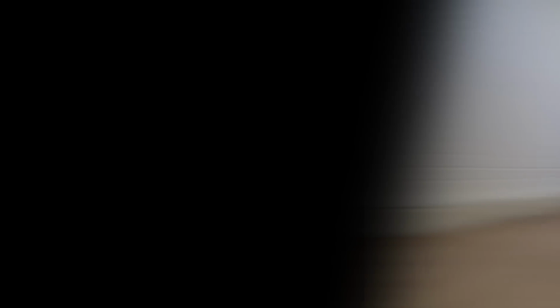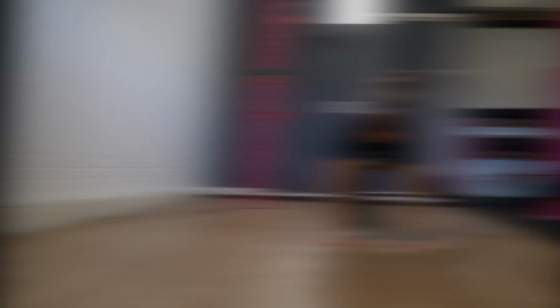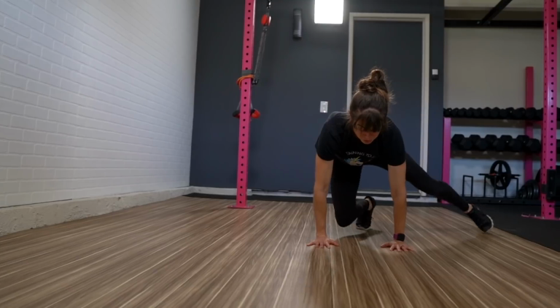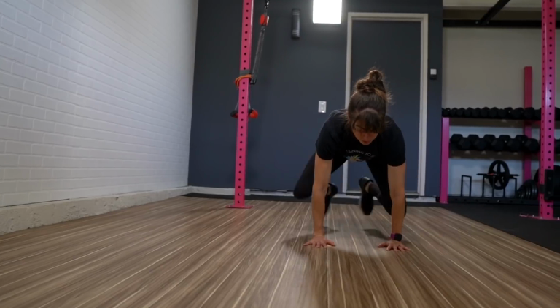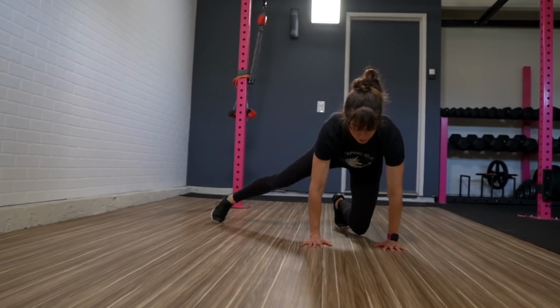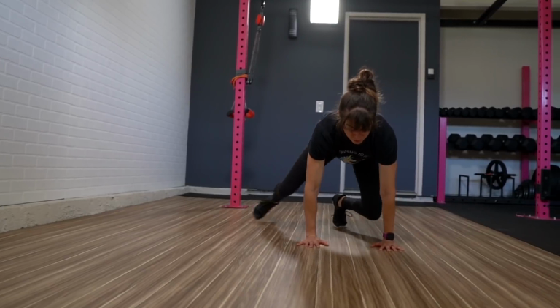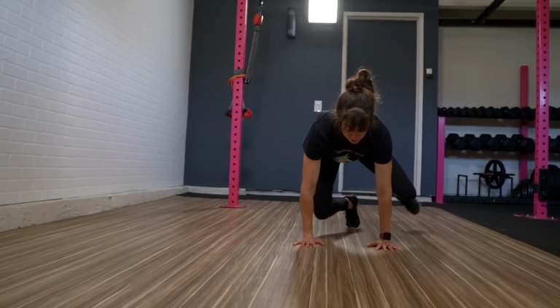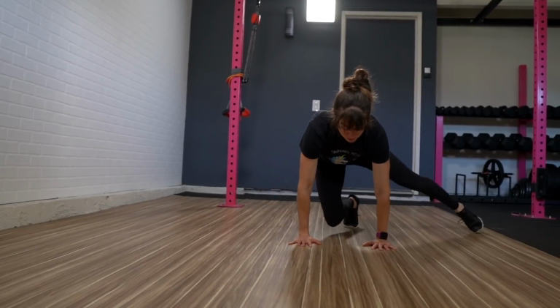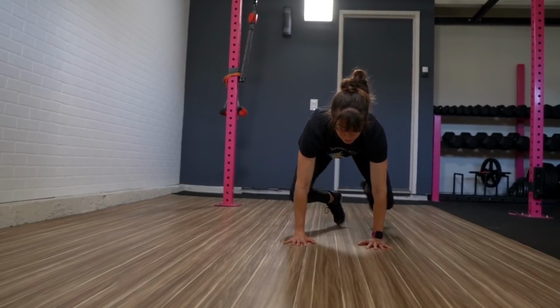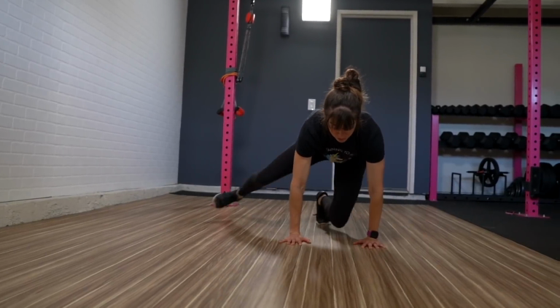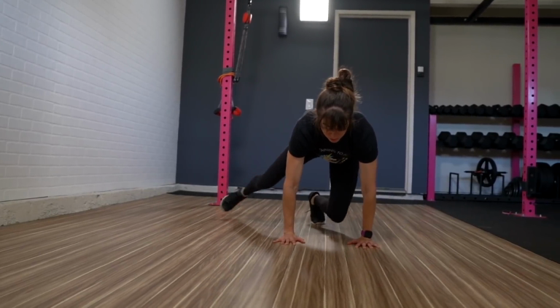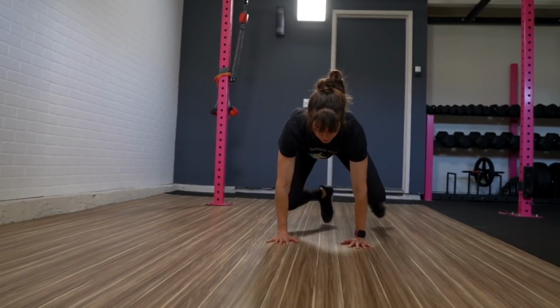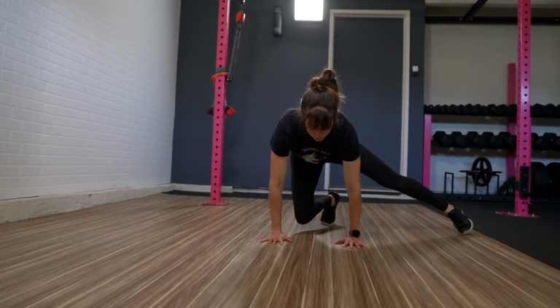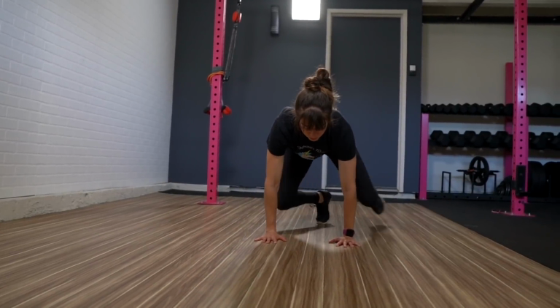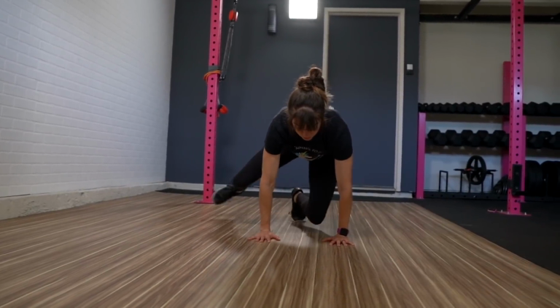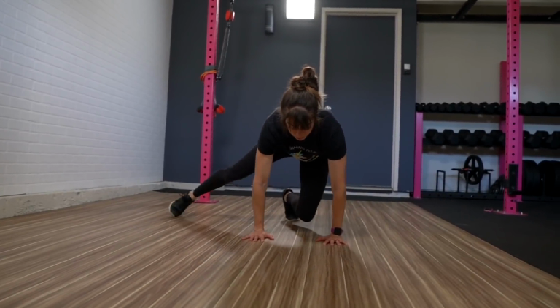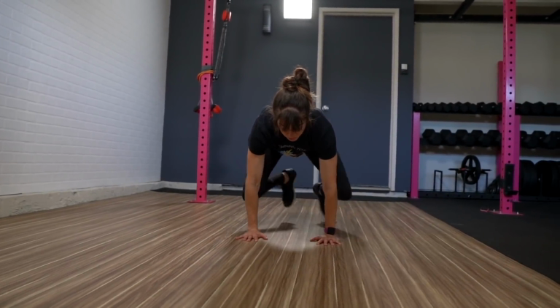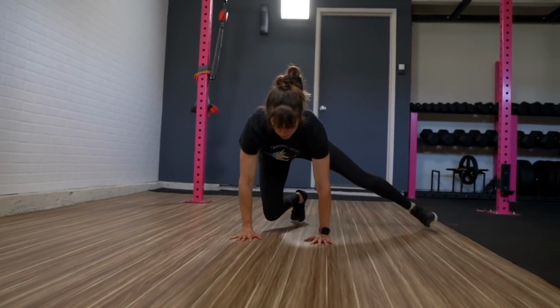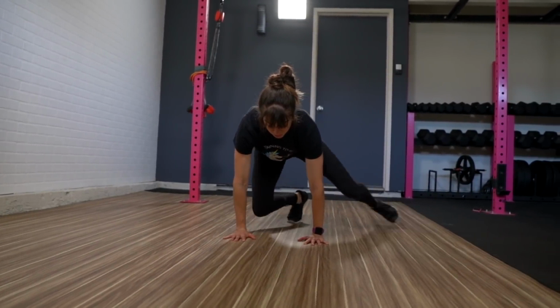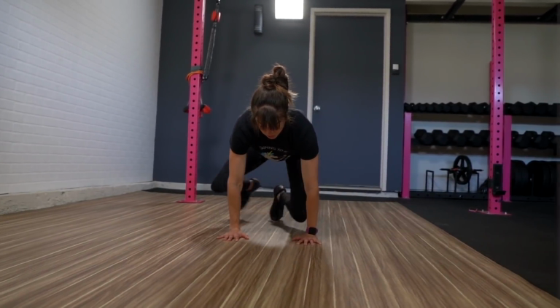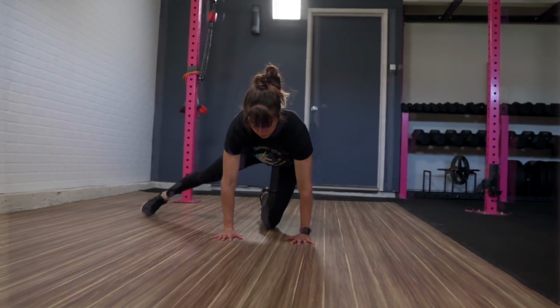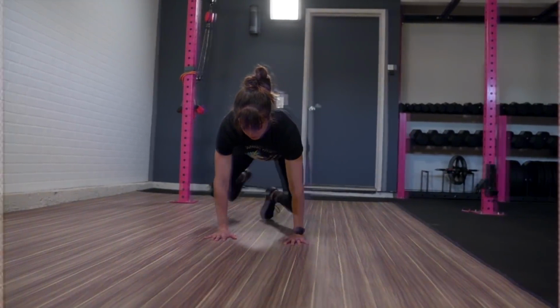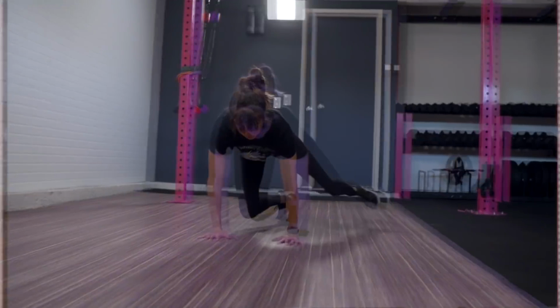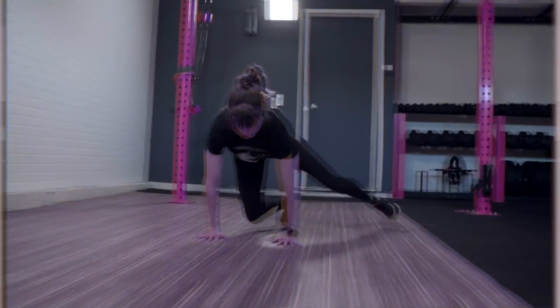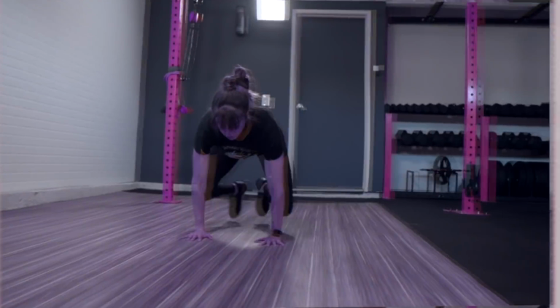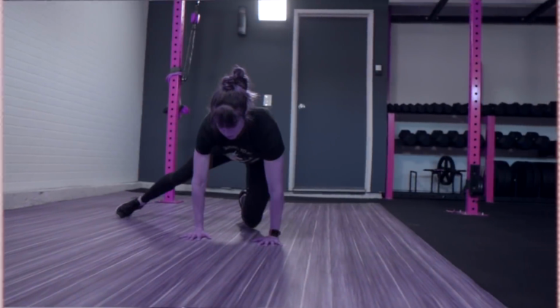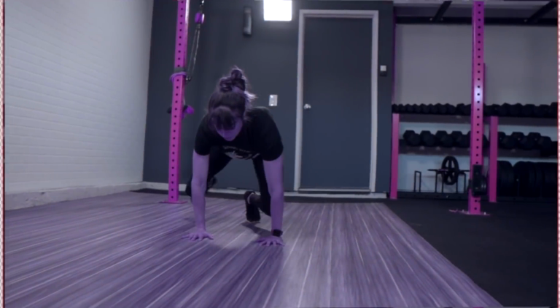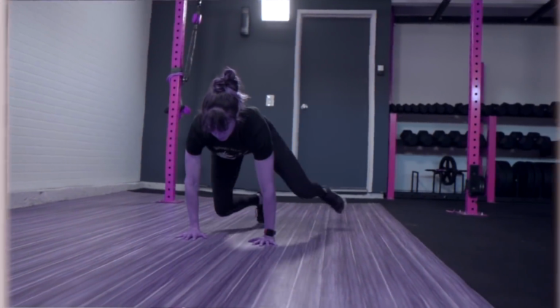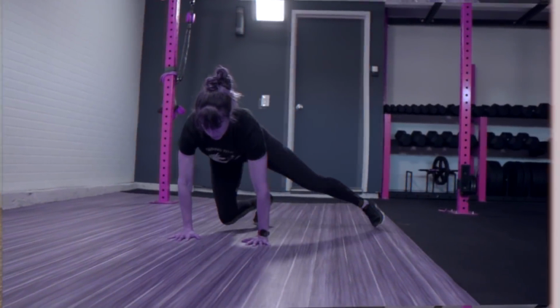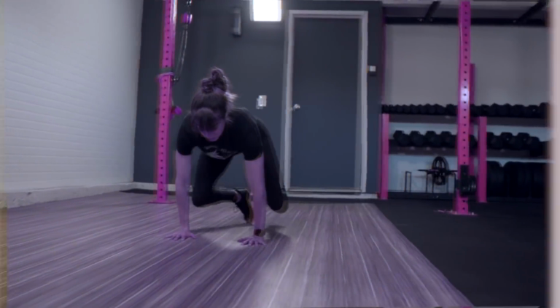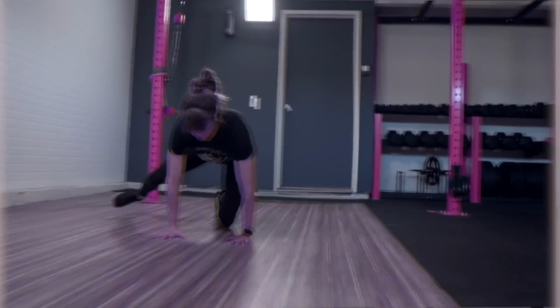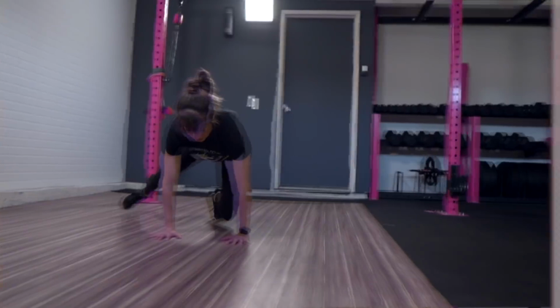It's a great way to include some plank work in a different plane of motion, because often we turn to mountain climbers when we're thinking about doing cardio.